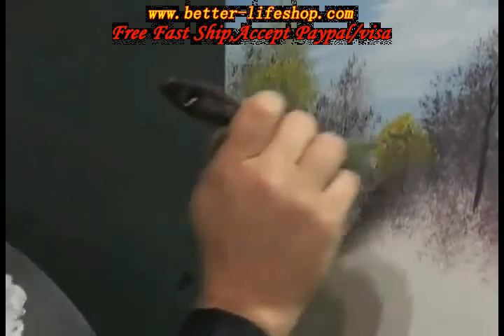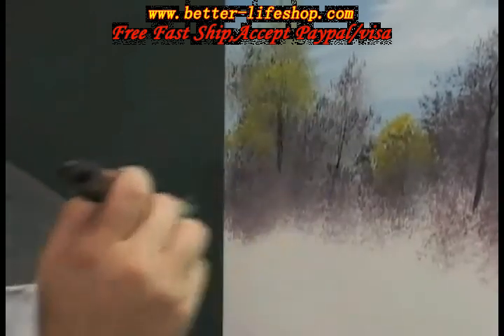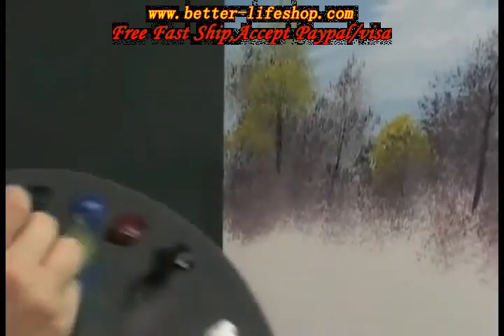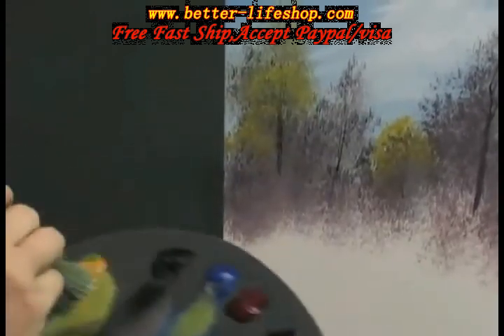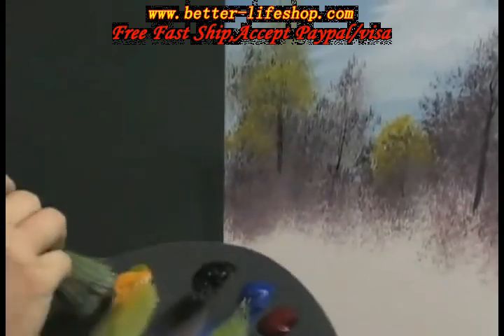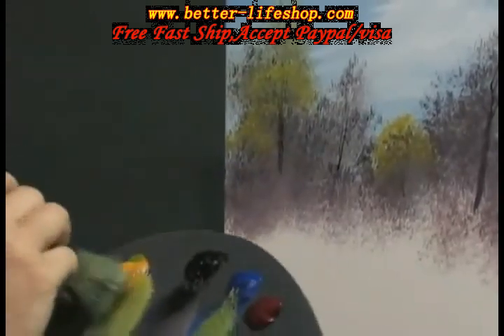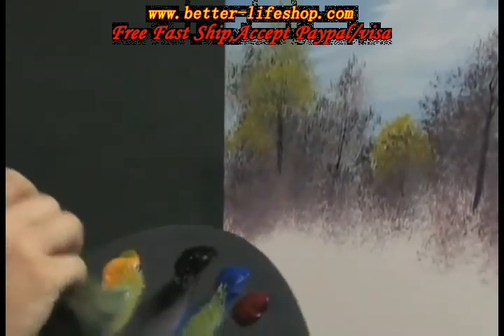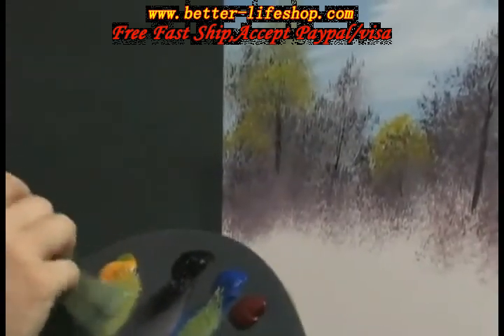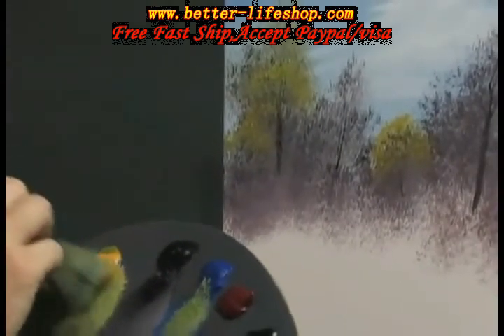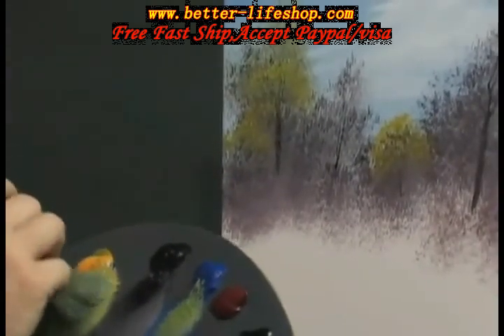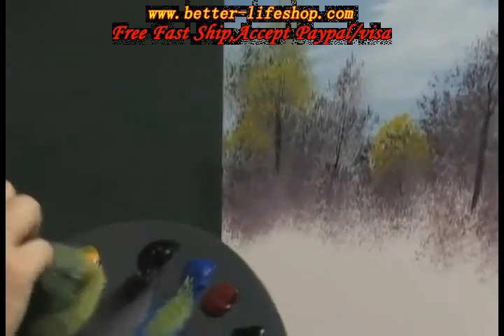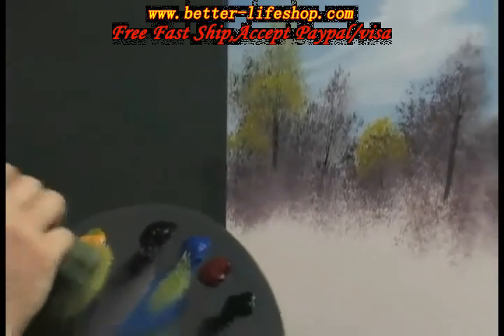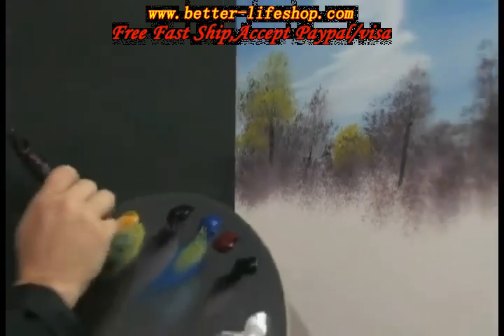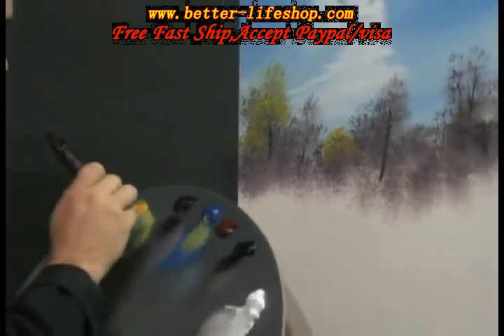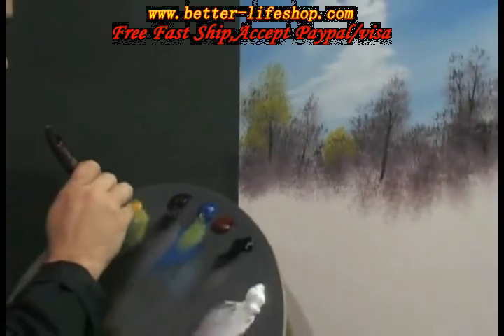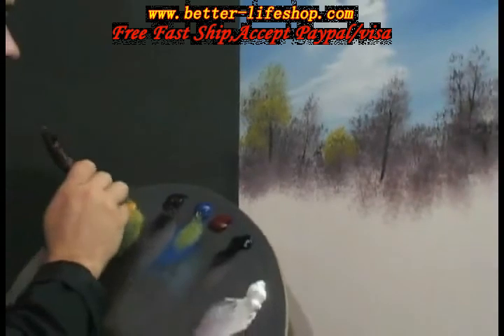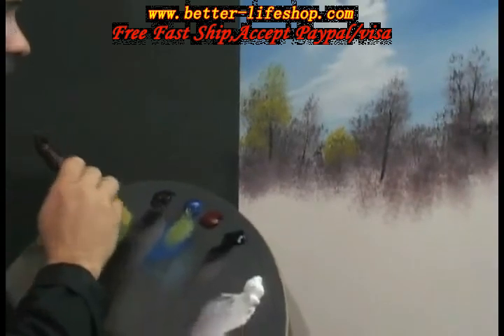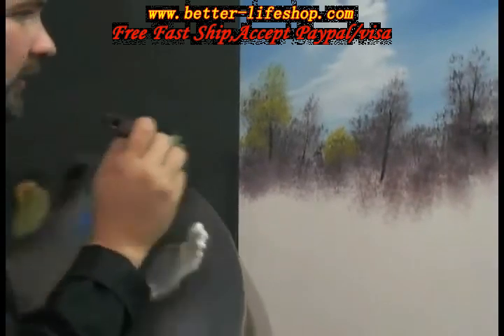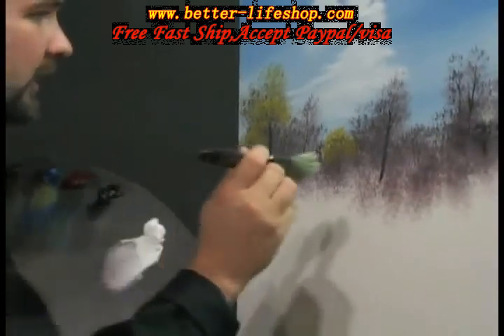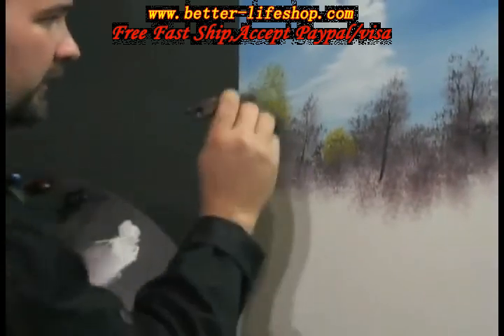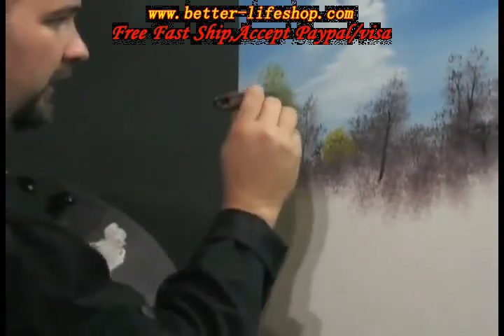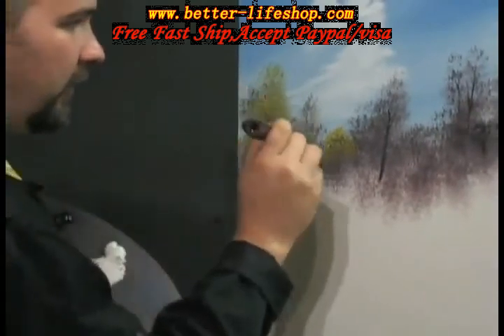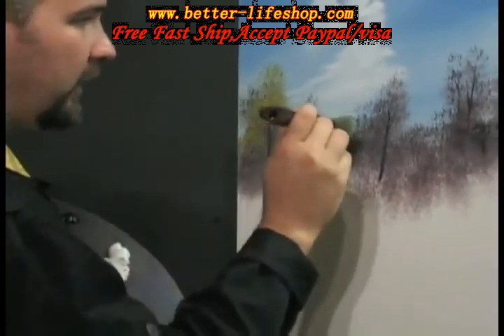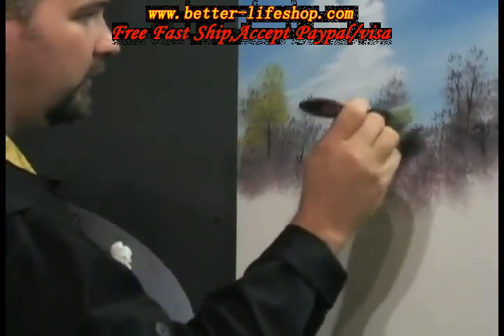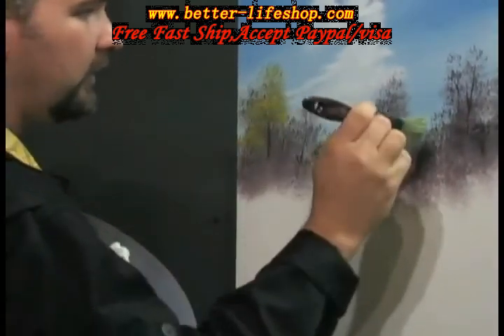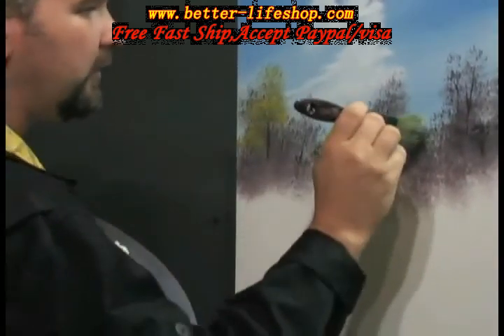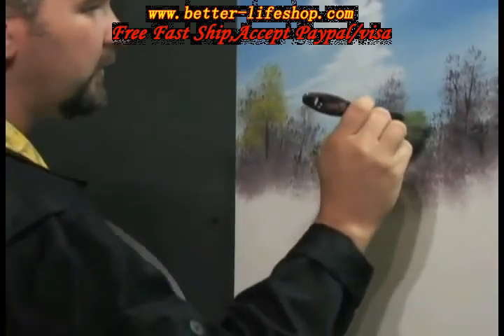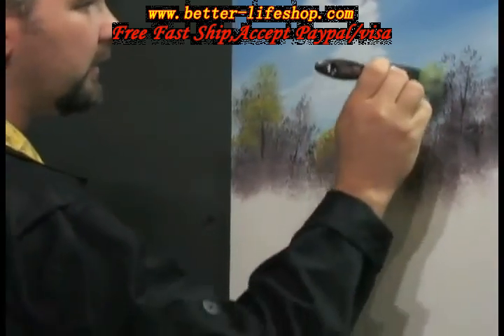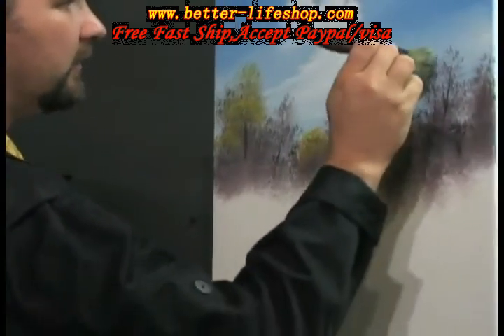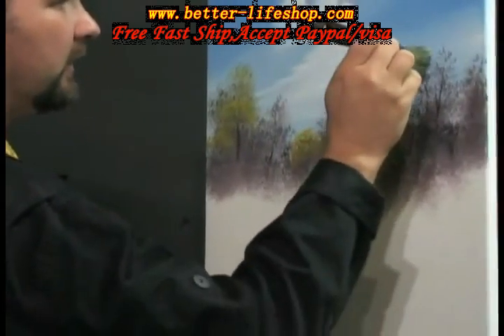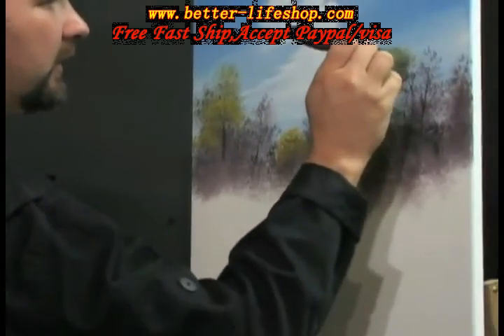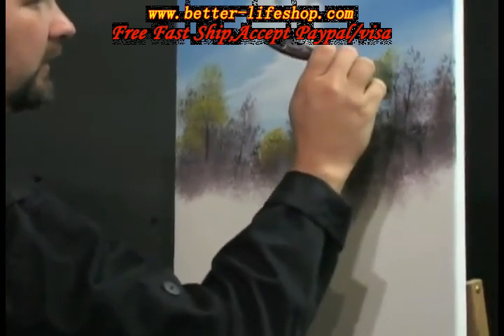Skip around — notice I didn't just keep going in order. Let's move around here with these colors.